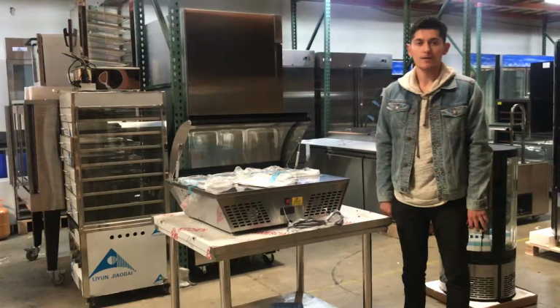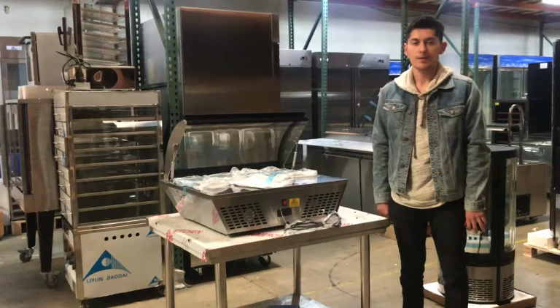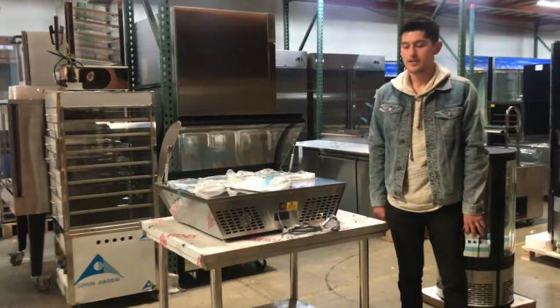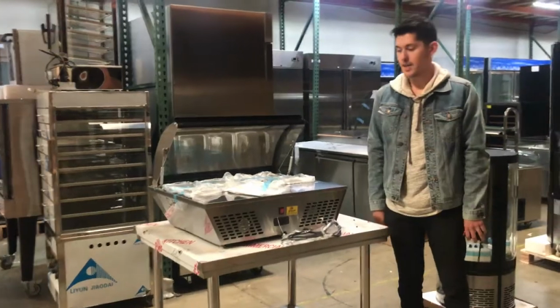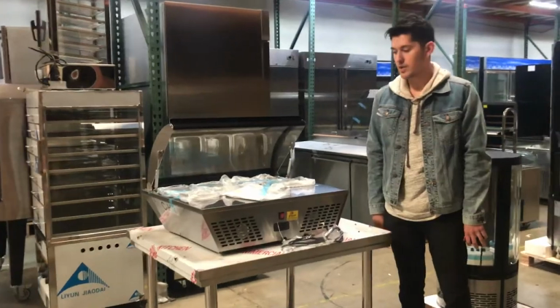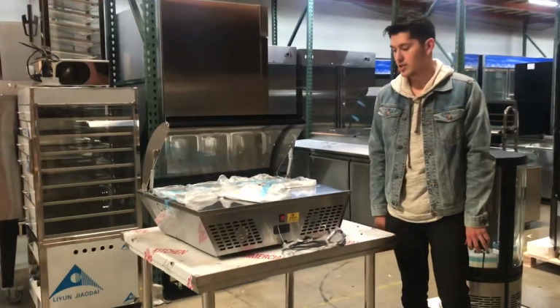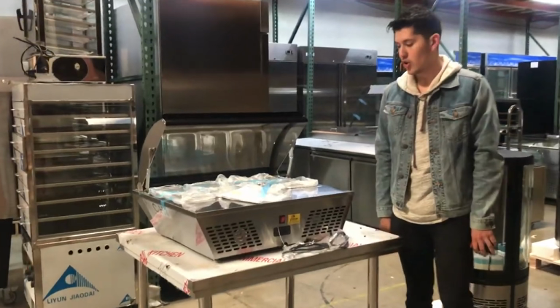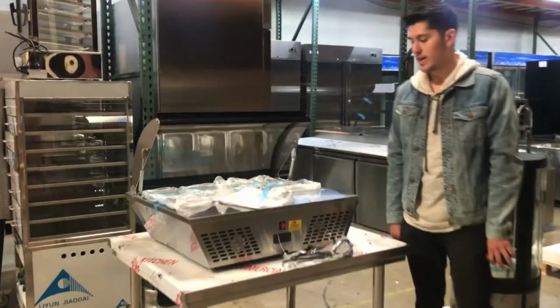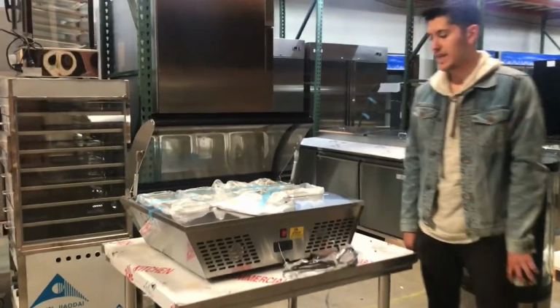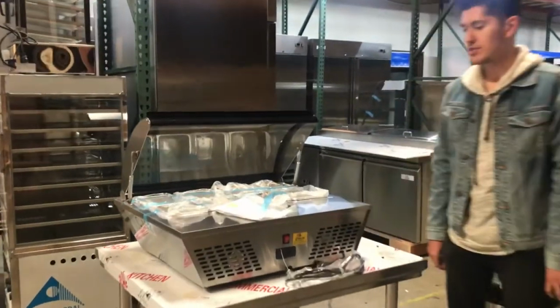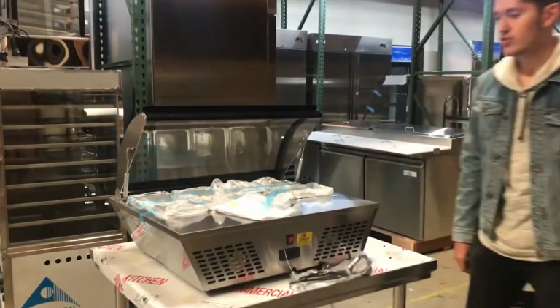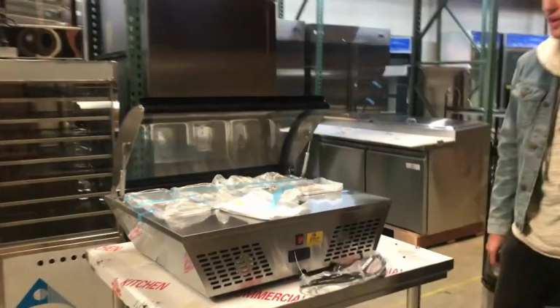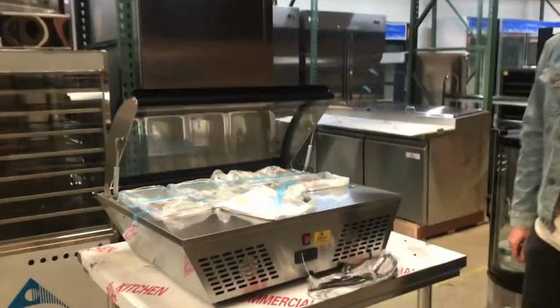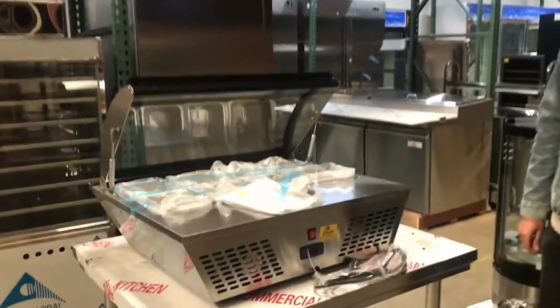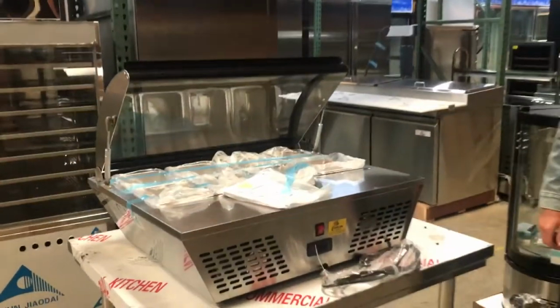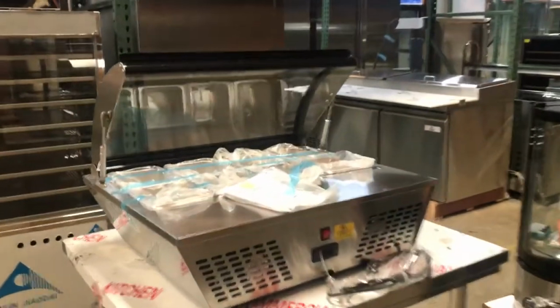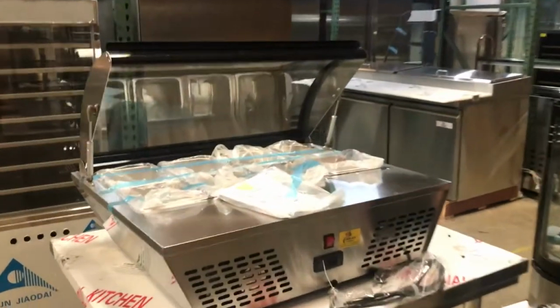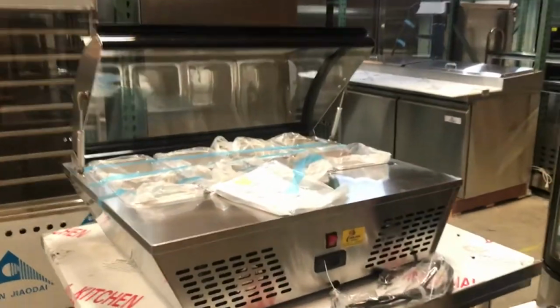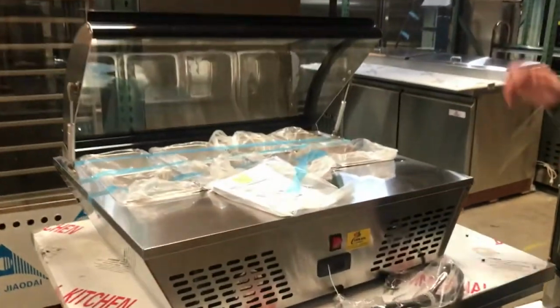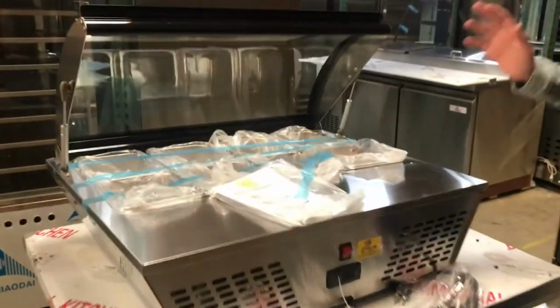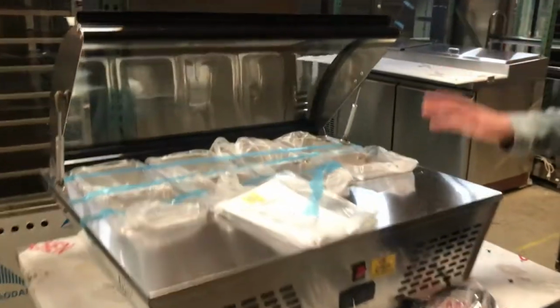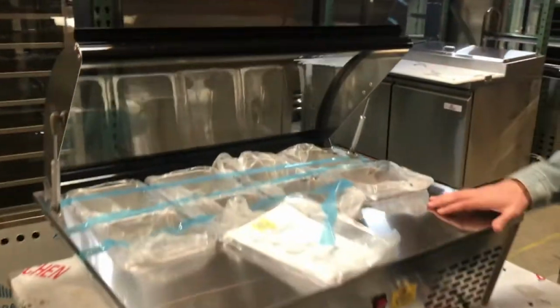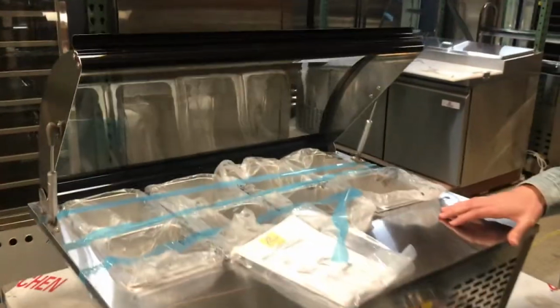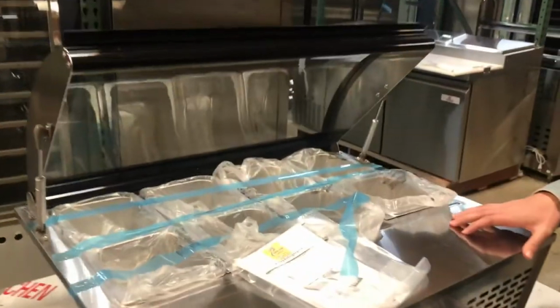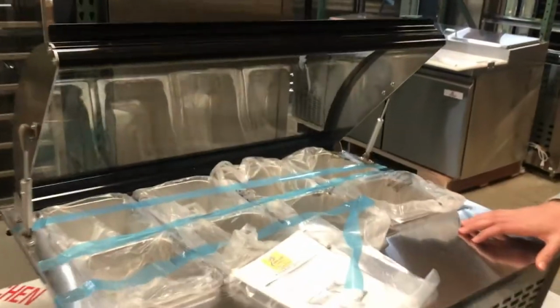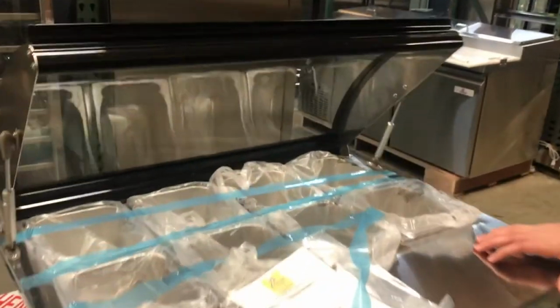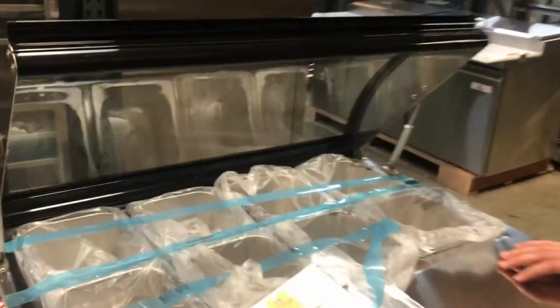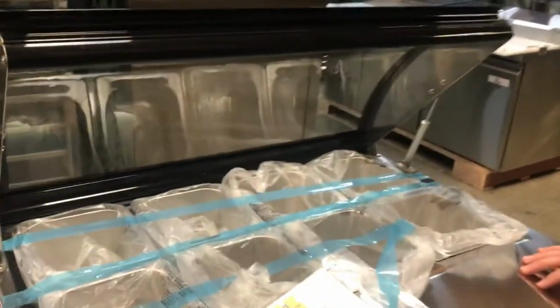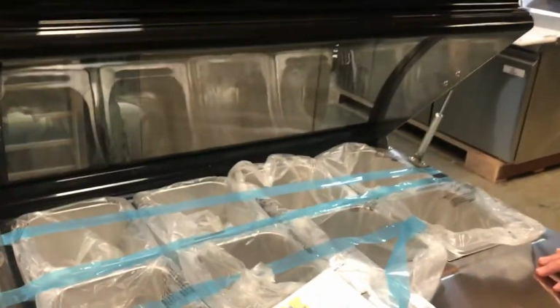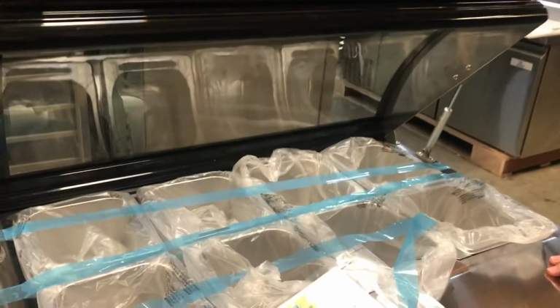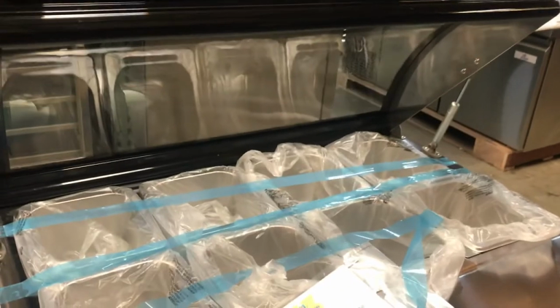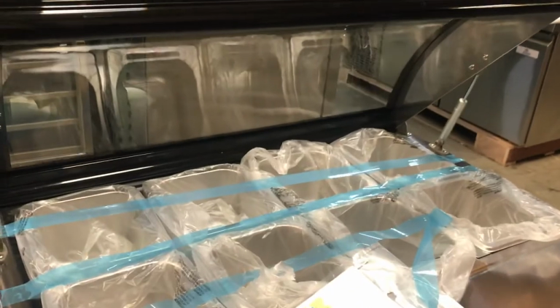Hello everybody, today we're going to go ahead and demonstrate our brand new desktop display refrigerators.